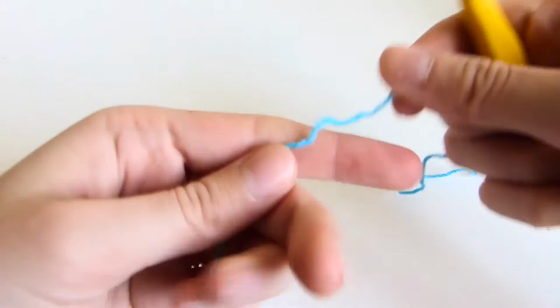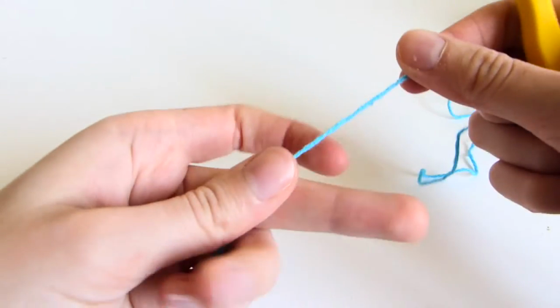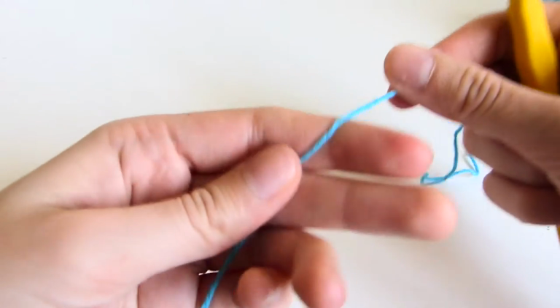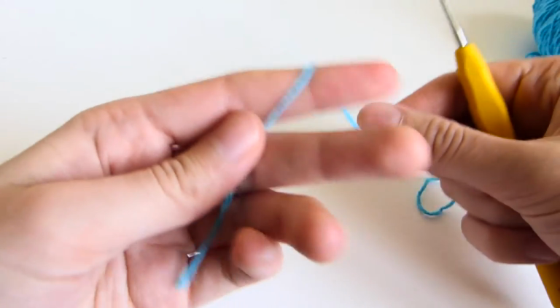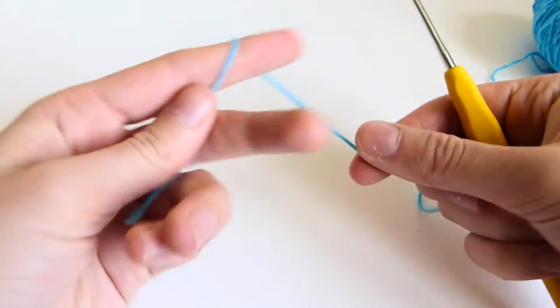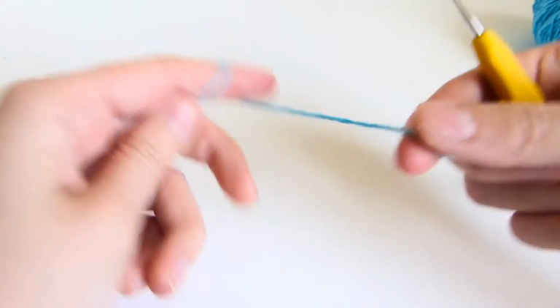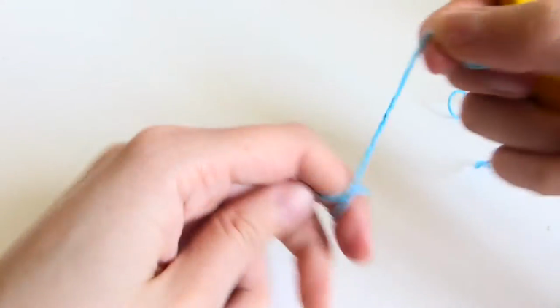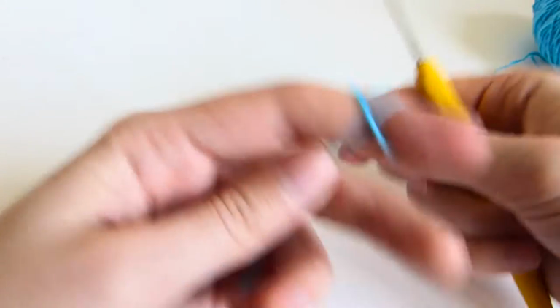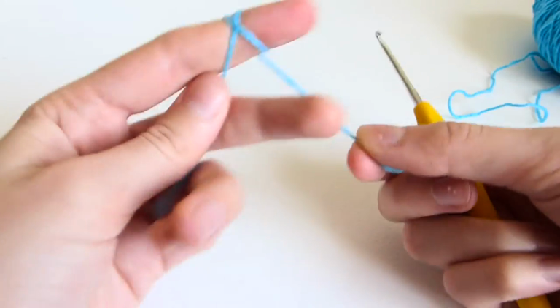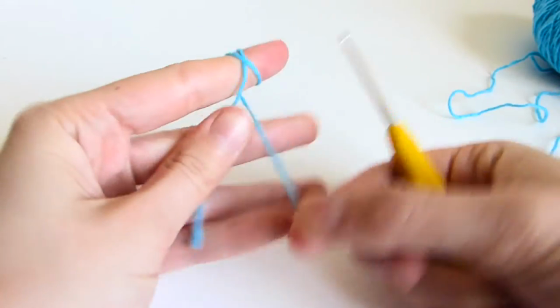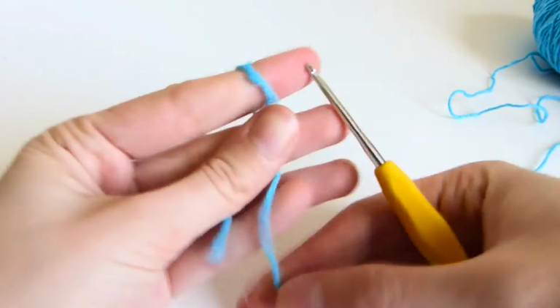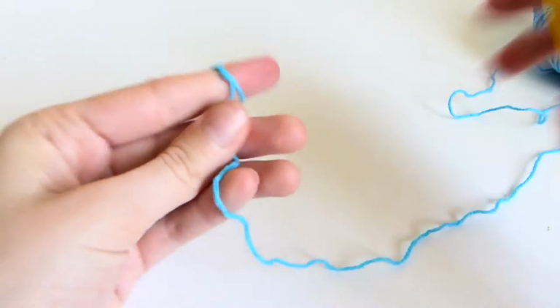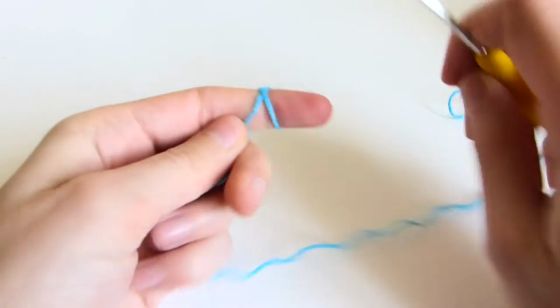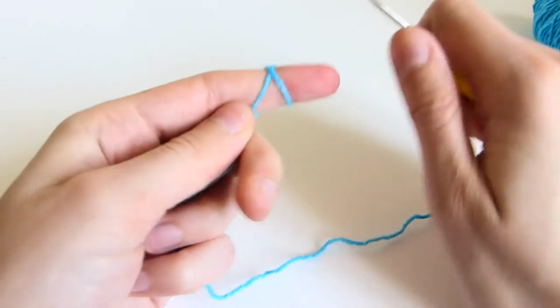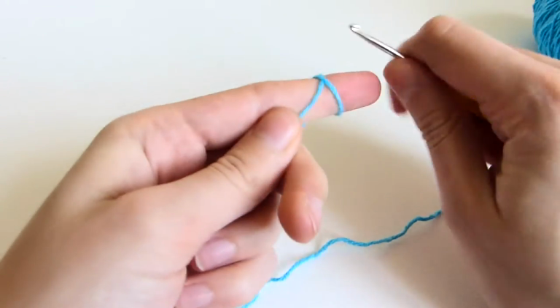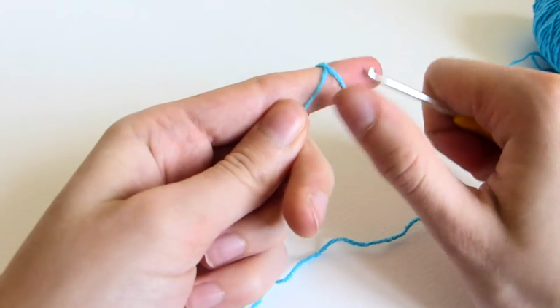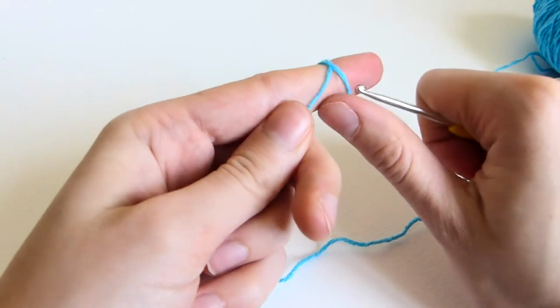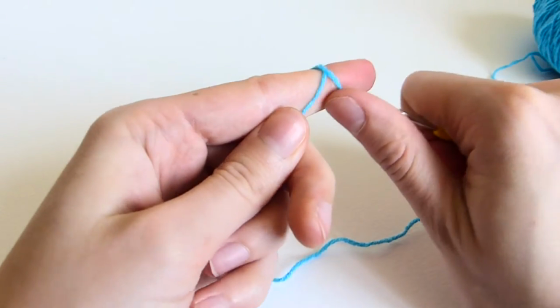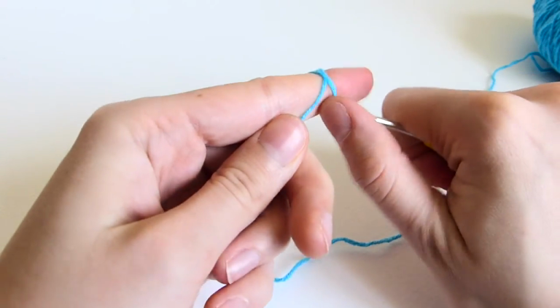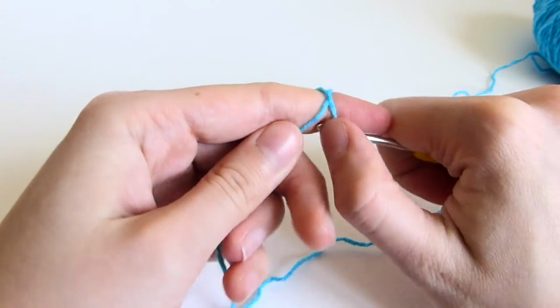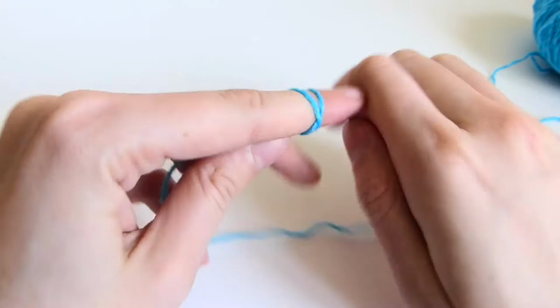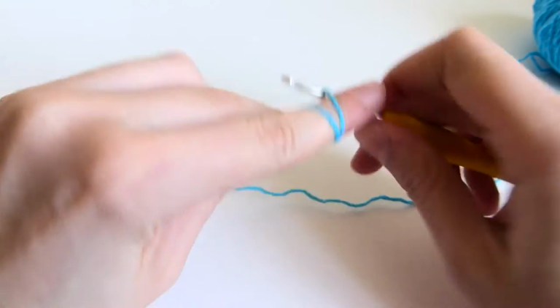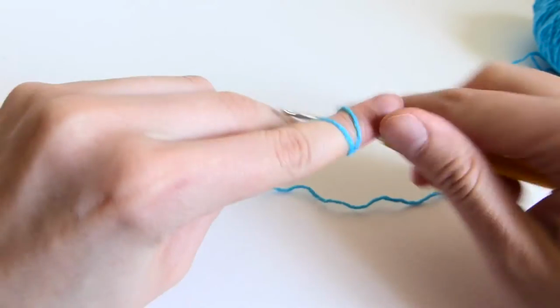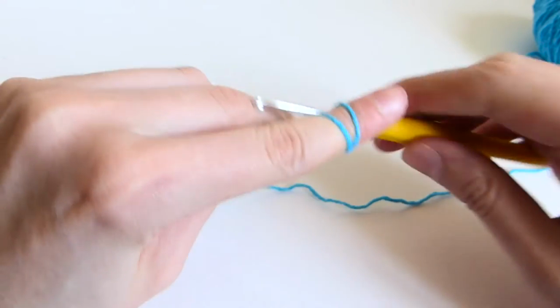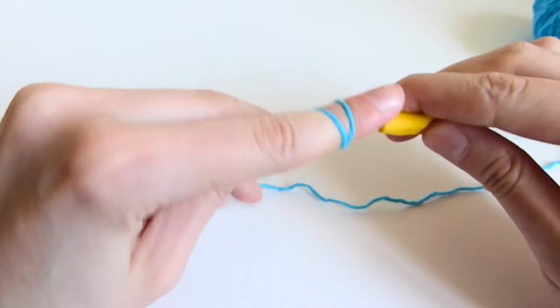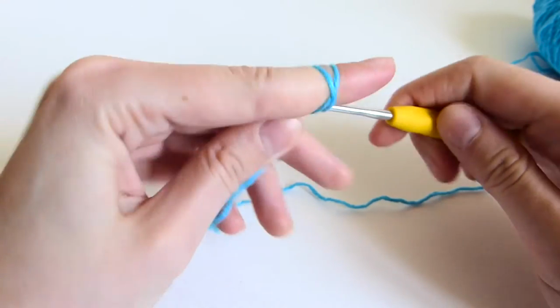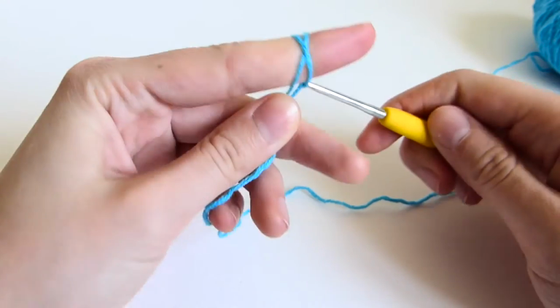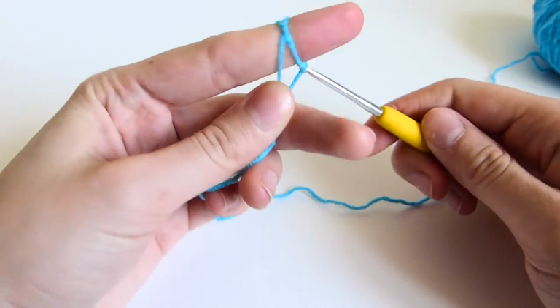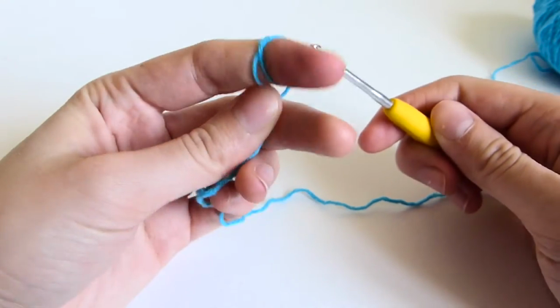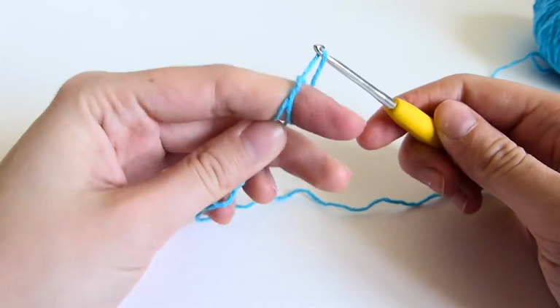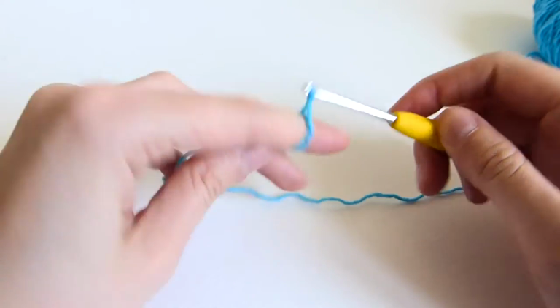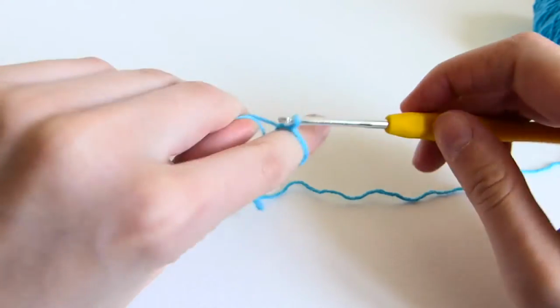So you start by making a magic circle. Put 6 single crochets into the magic circle.